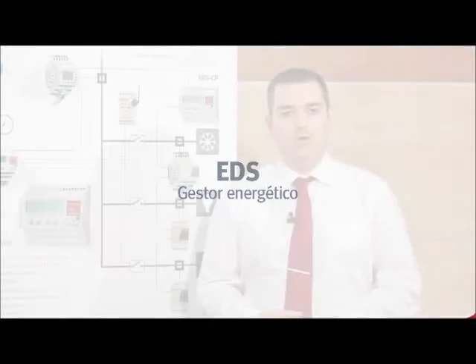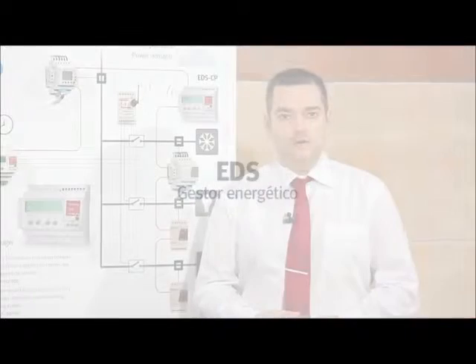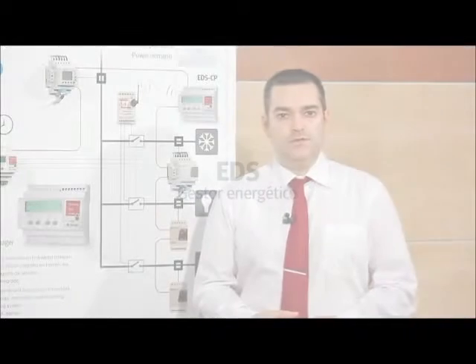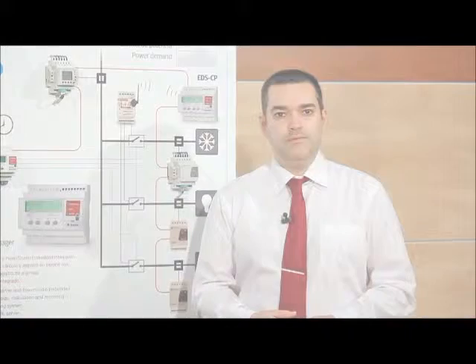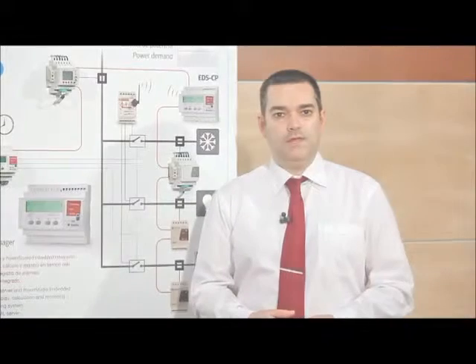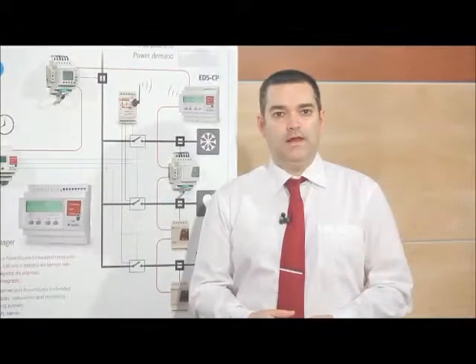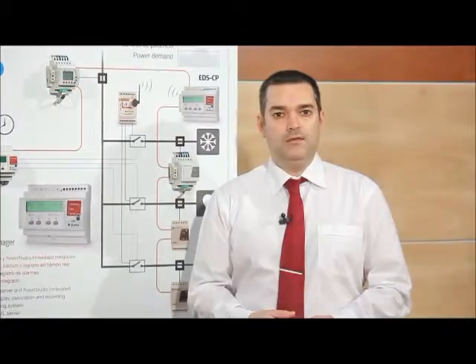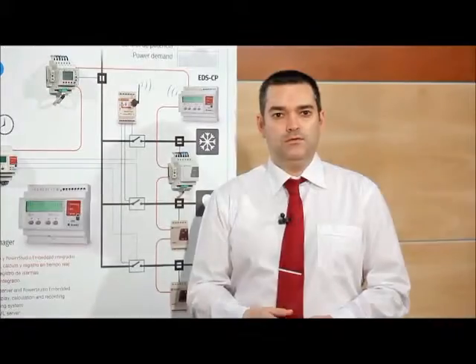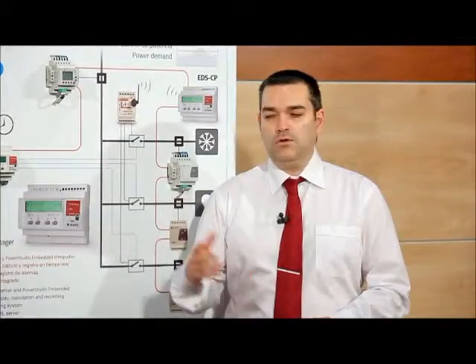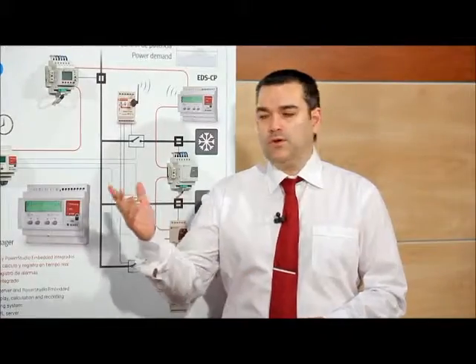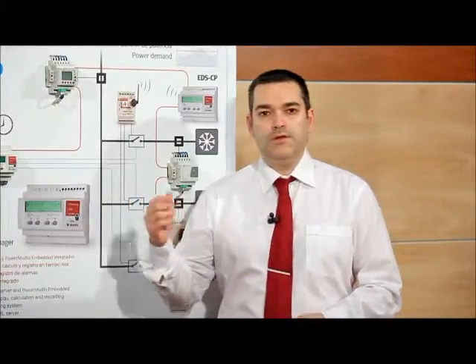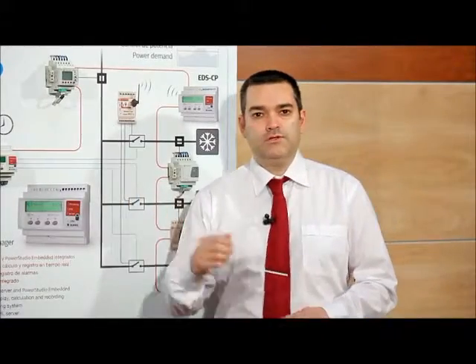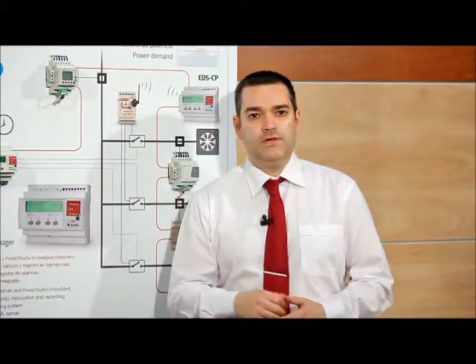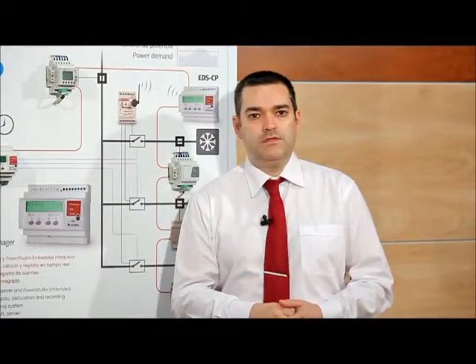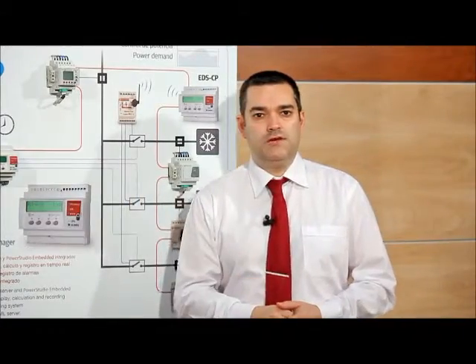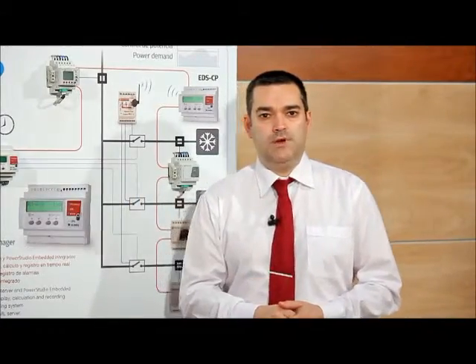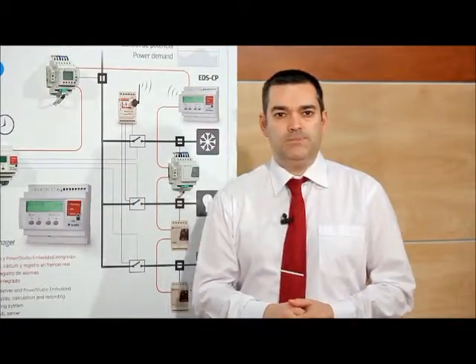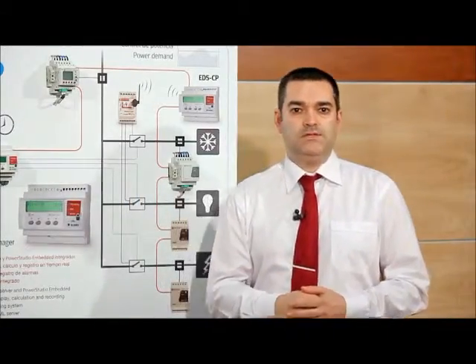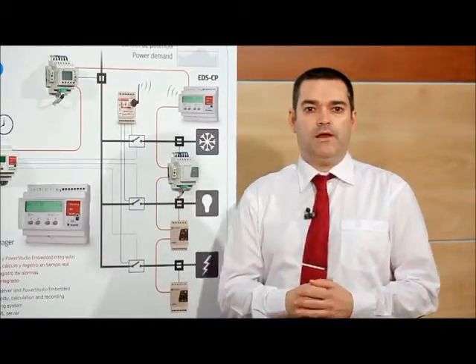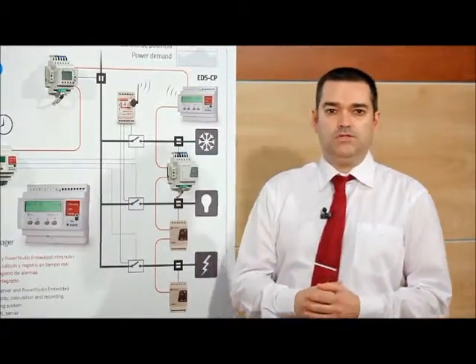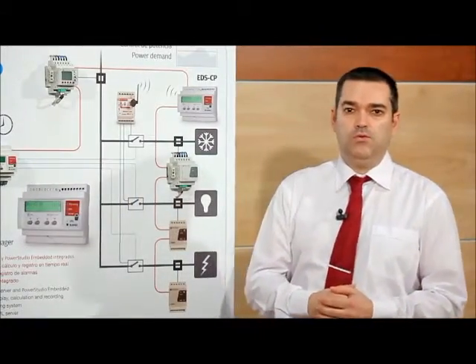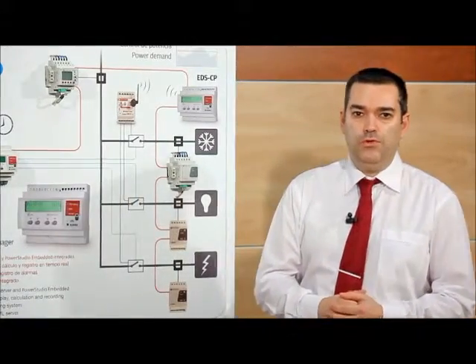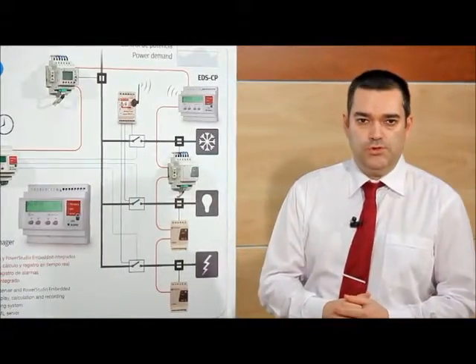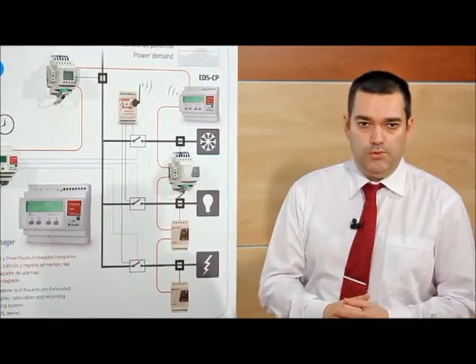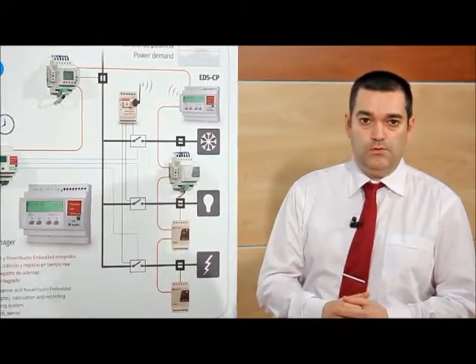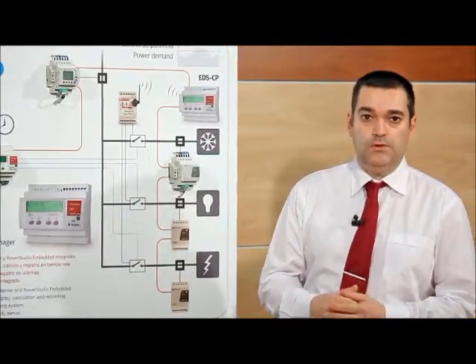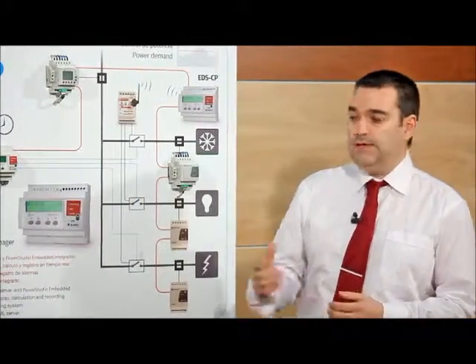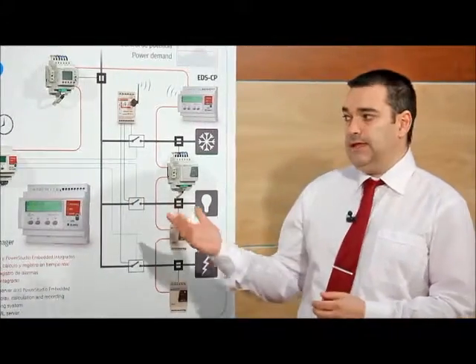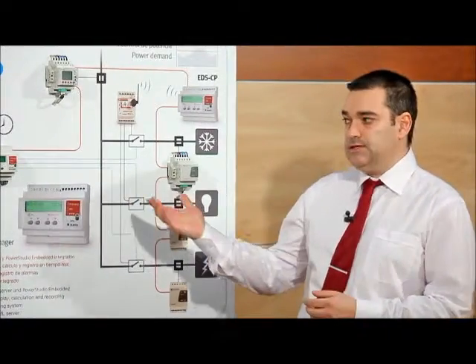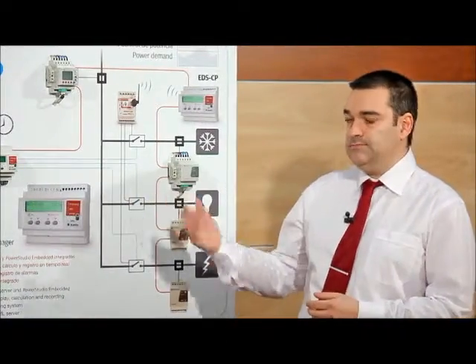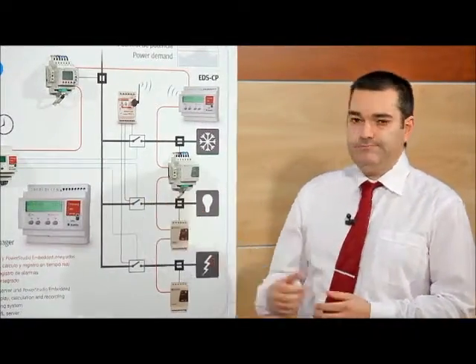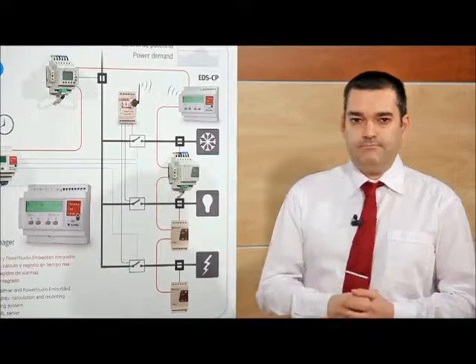Hi, my name is Albert Condal. Together with my colleague Jose Maria Cisa, we would like to introduce you to our new product, DTS.